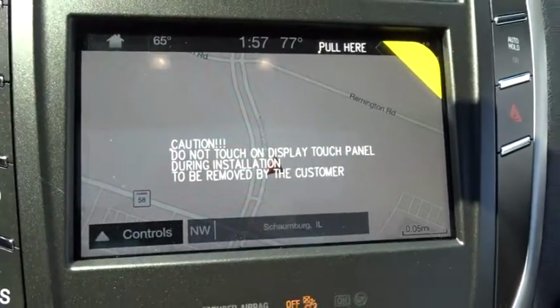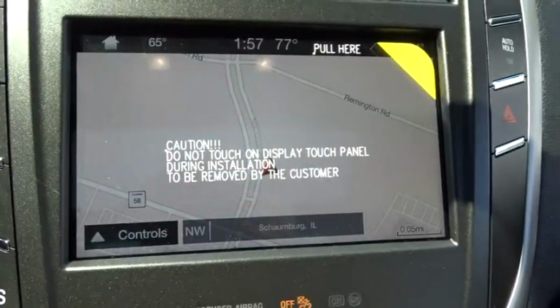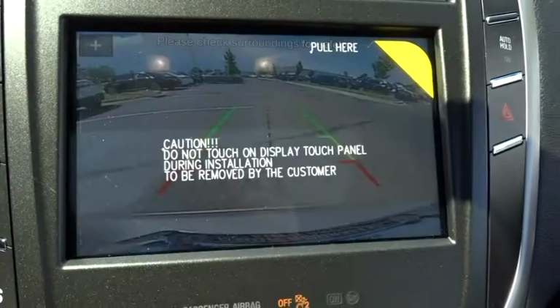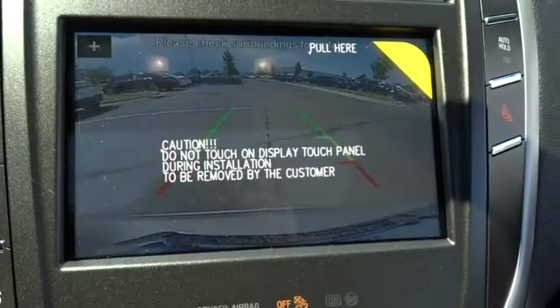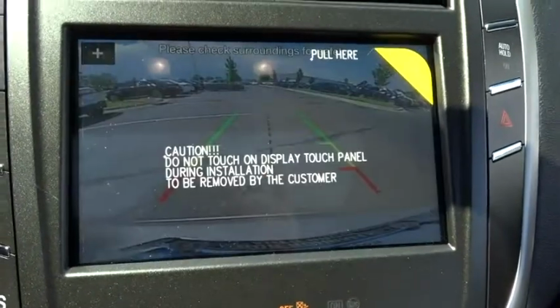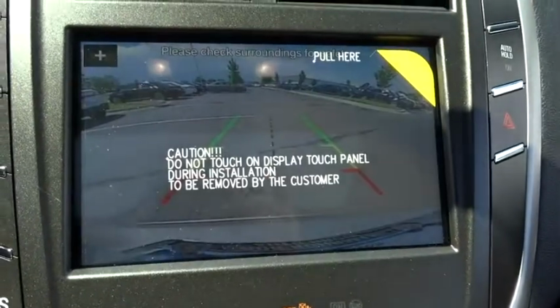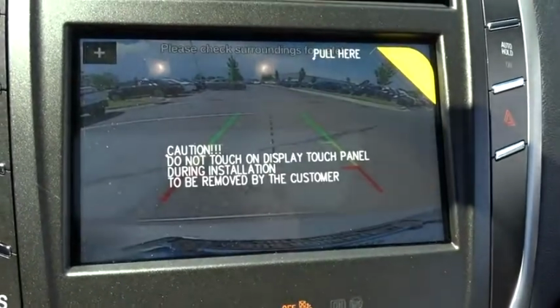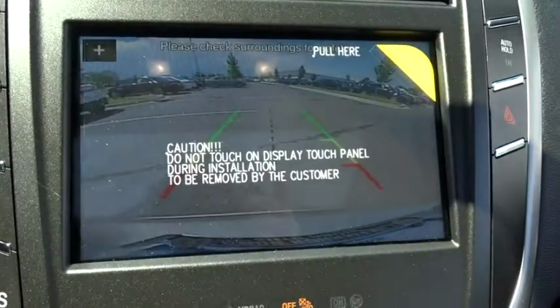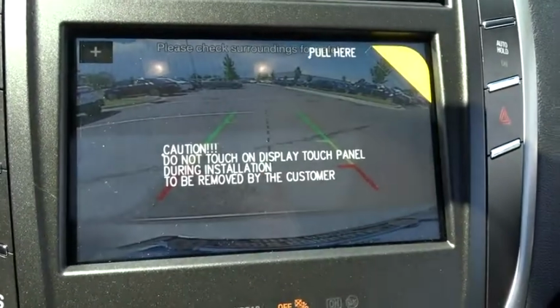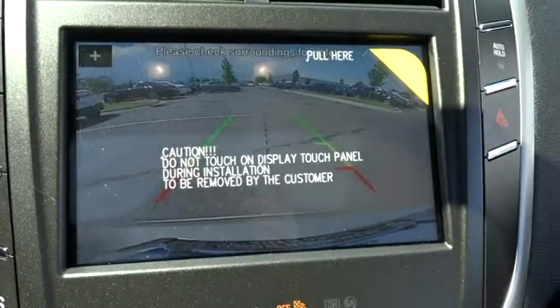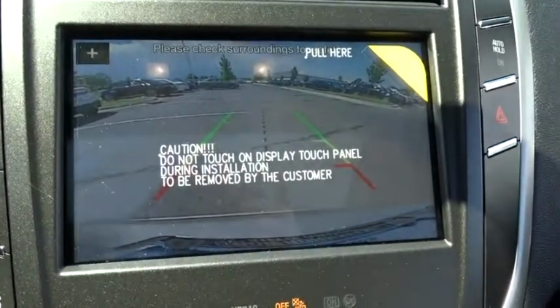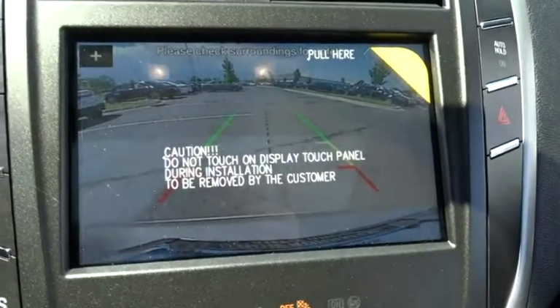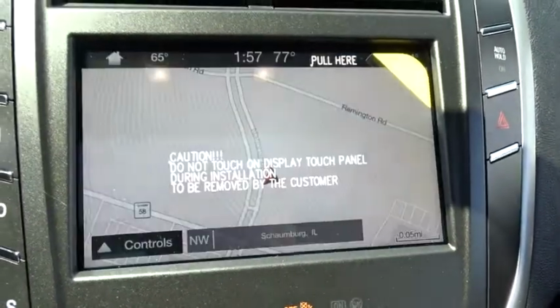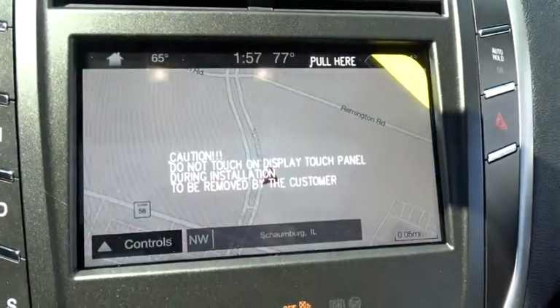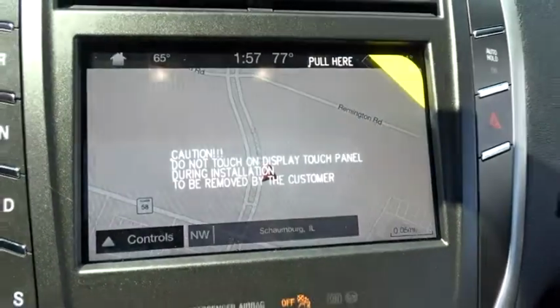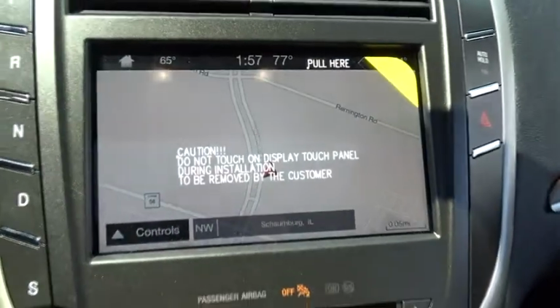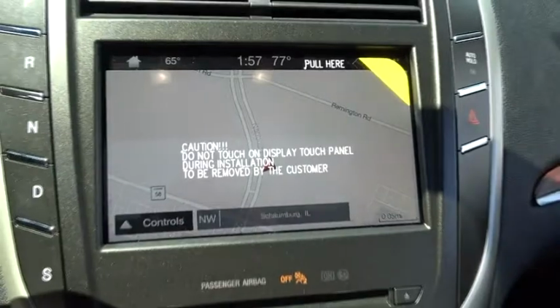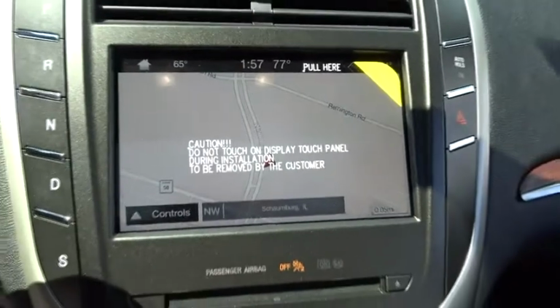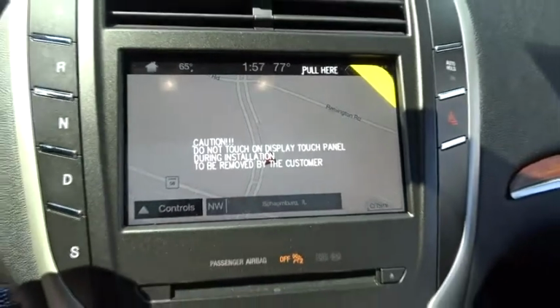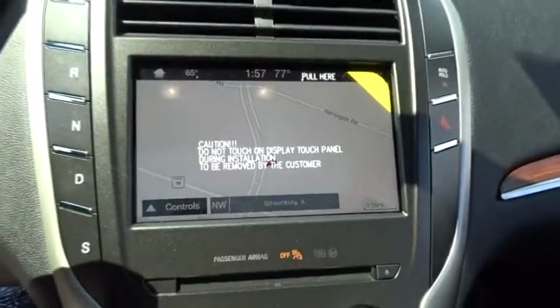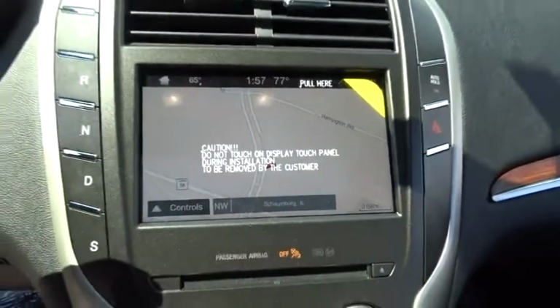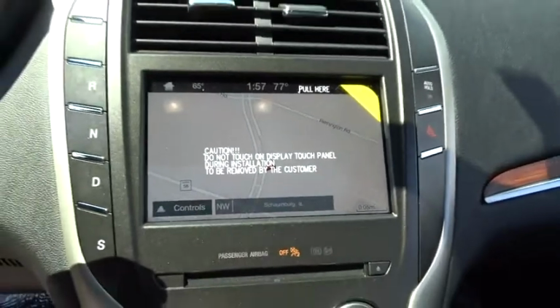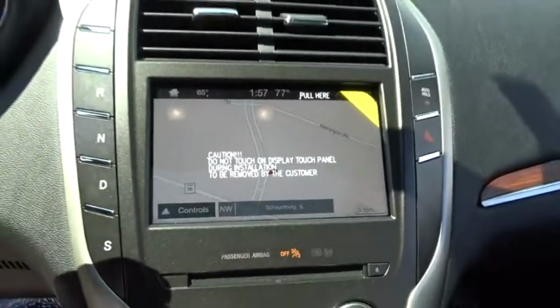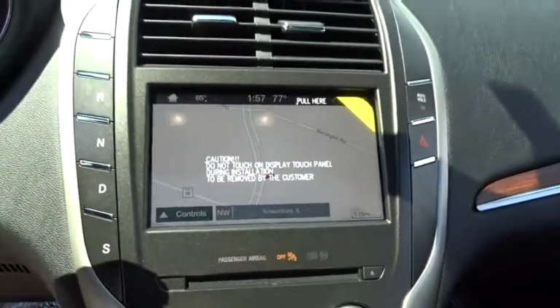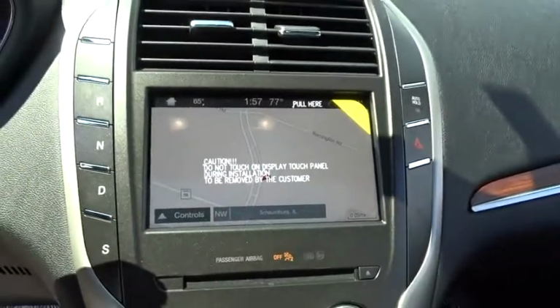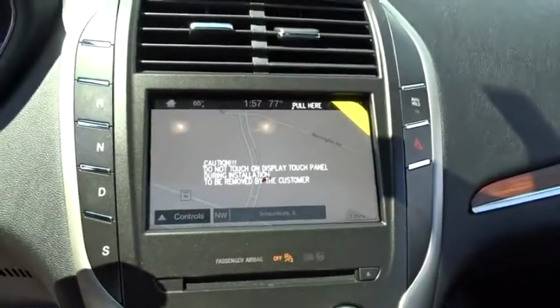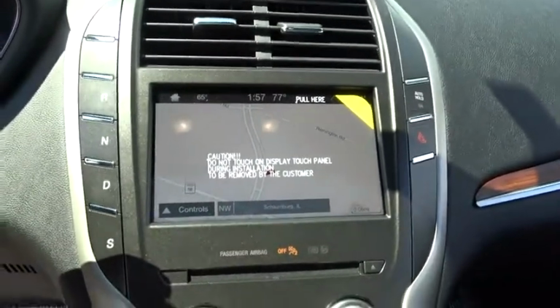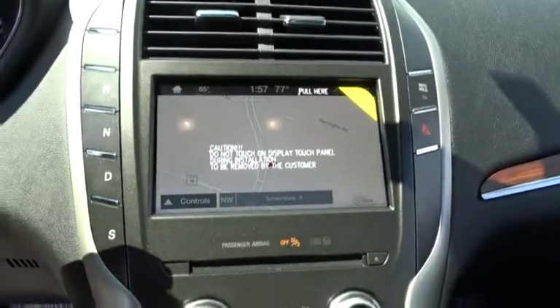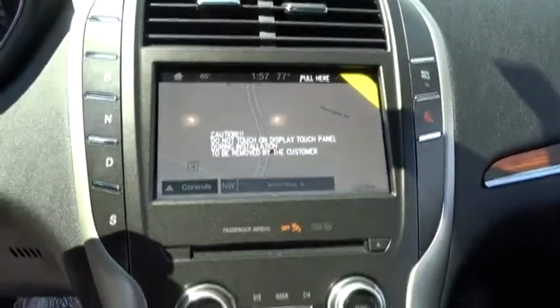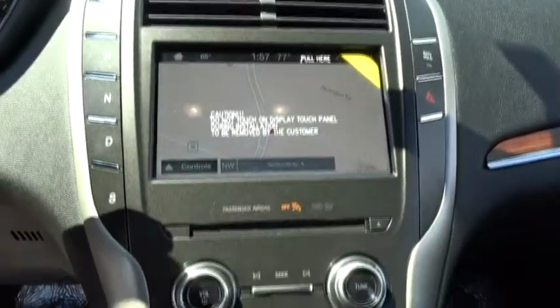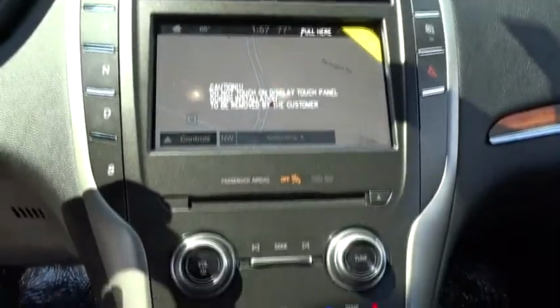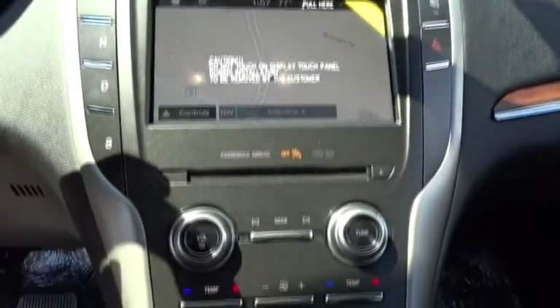Trip computer, security system, CD player, tachometer, brake assist, panic alarm.